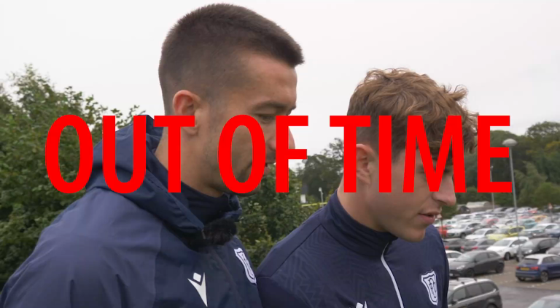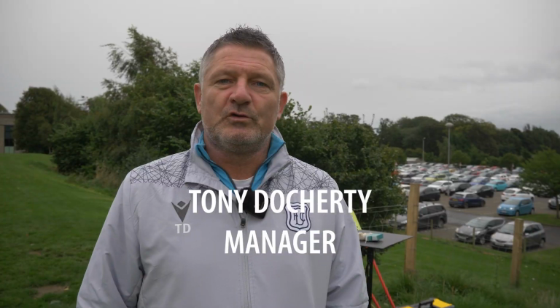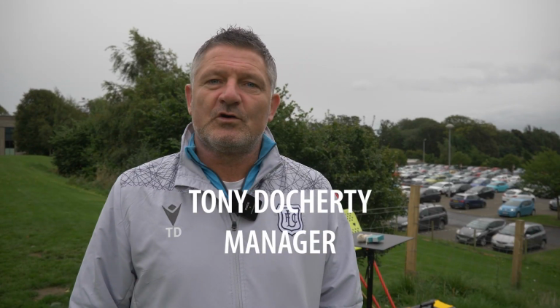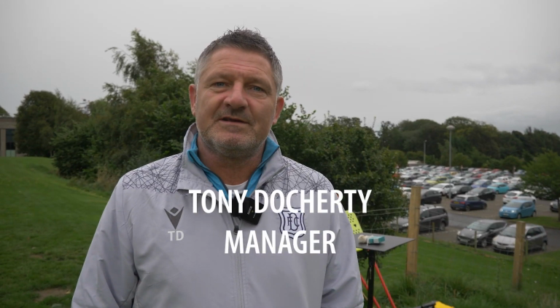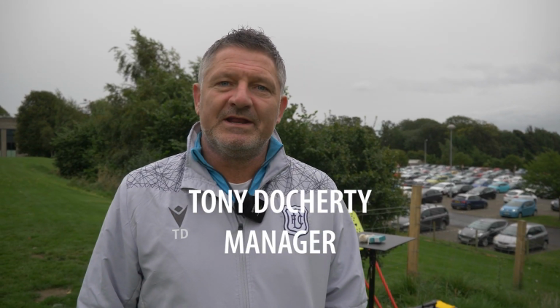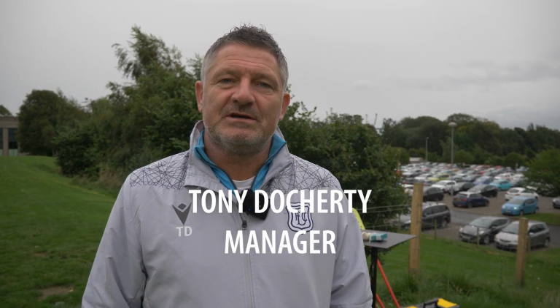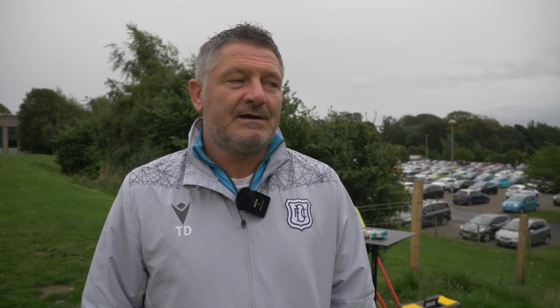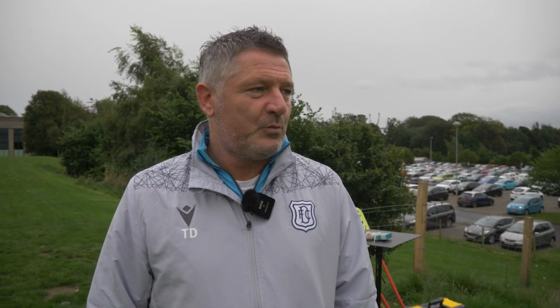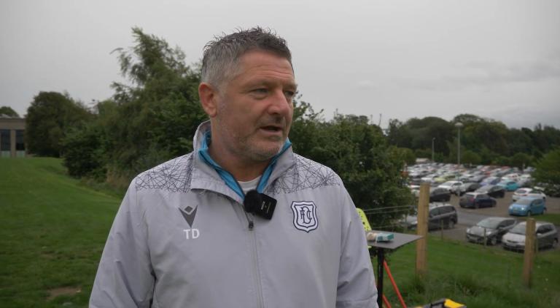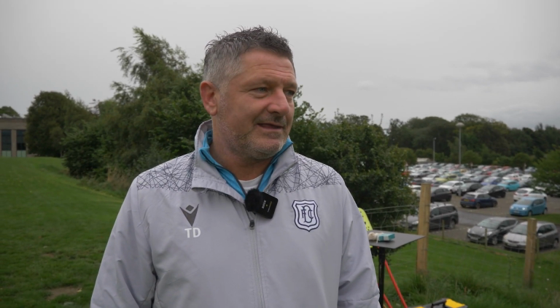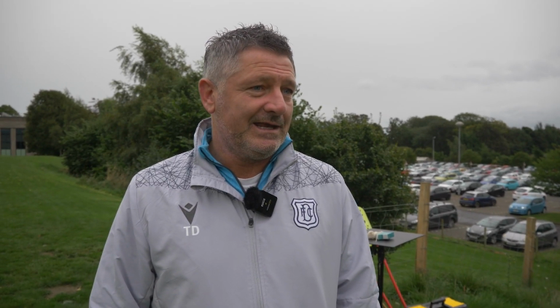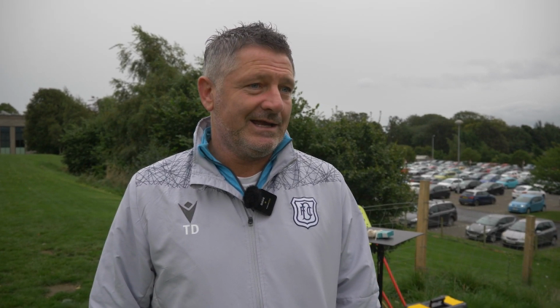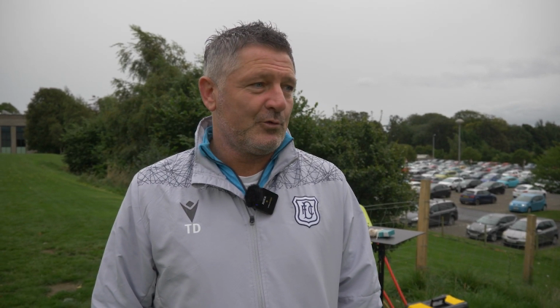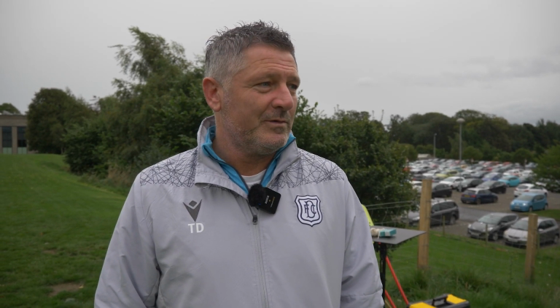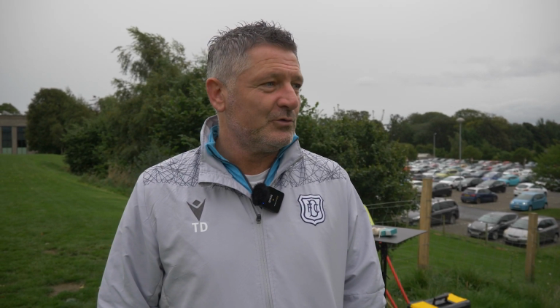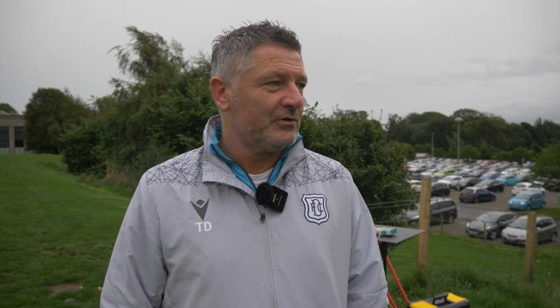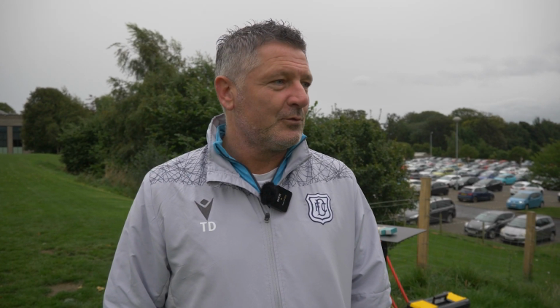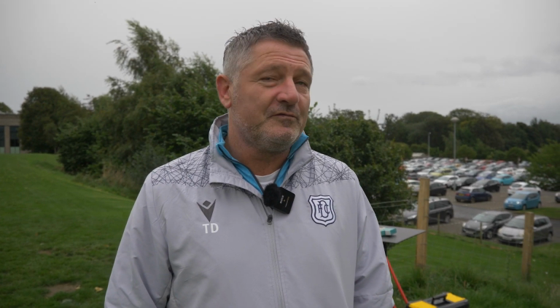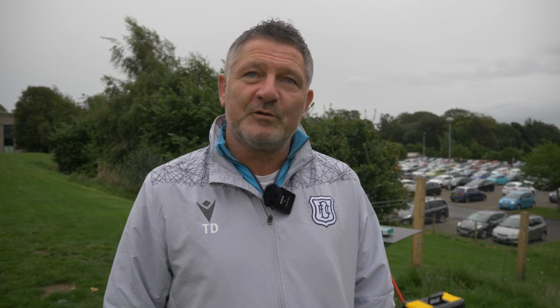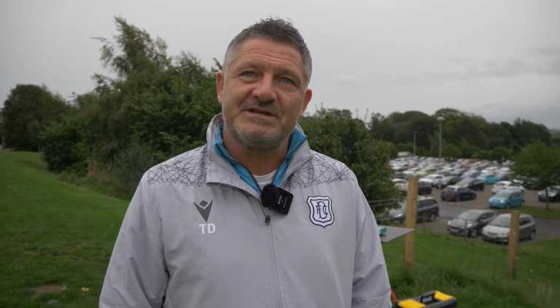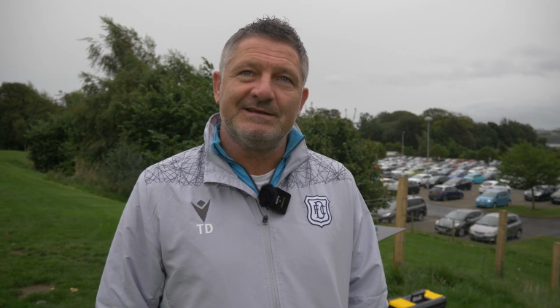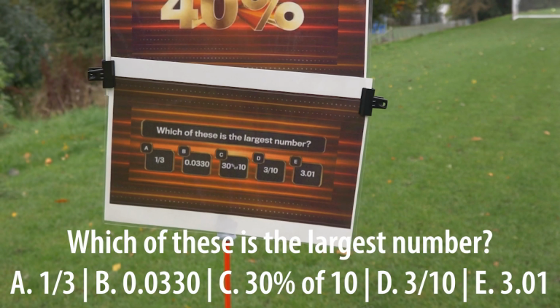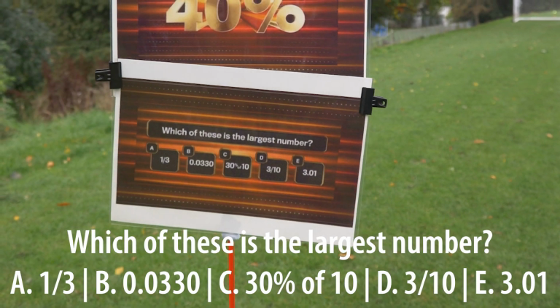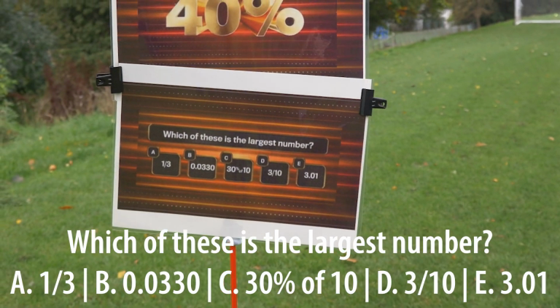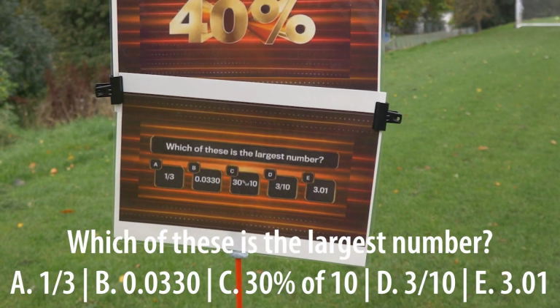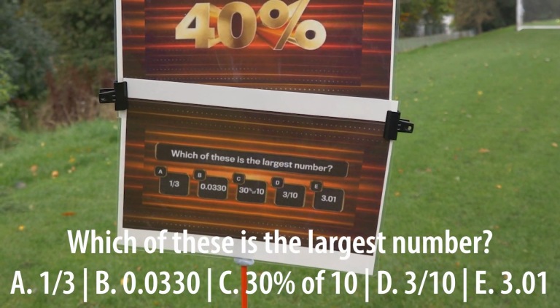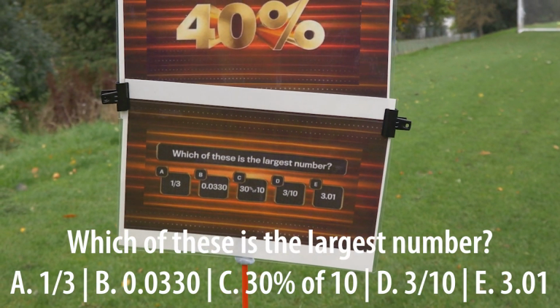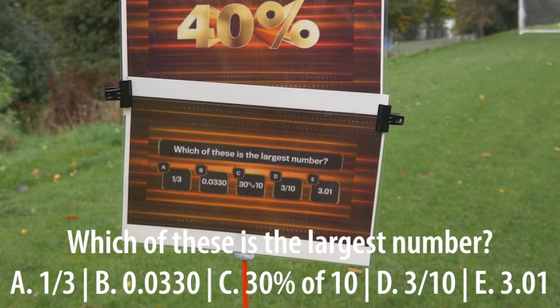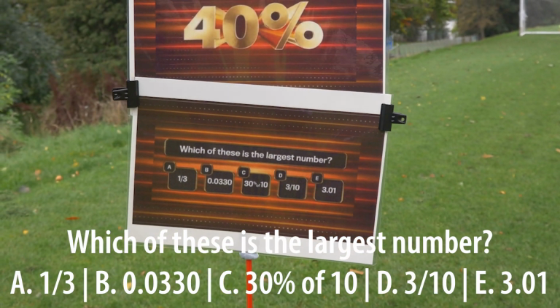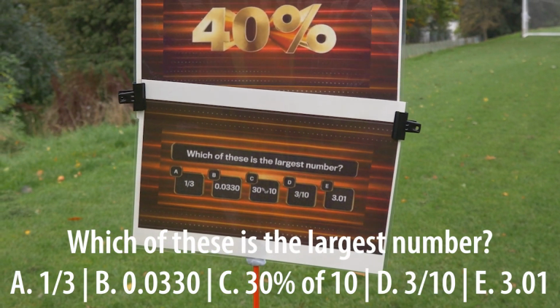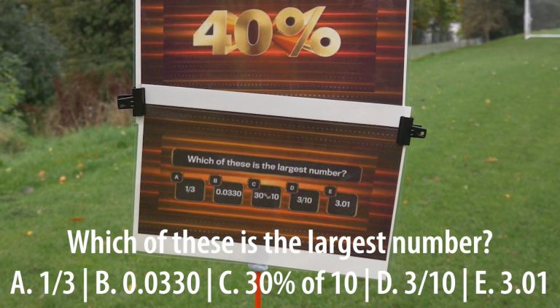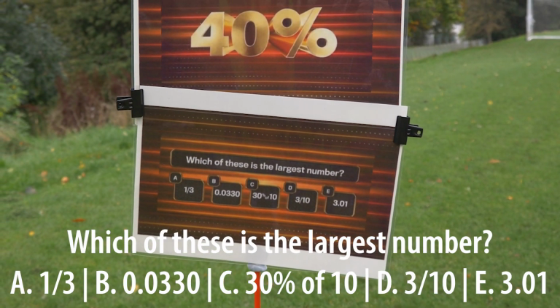Tony Daugherty, manager. I'll go middle ground — I'll go 40%. Which of these is the largest number?